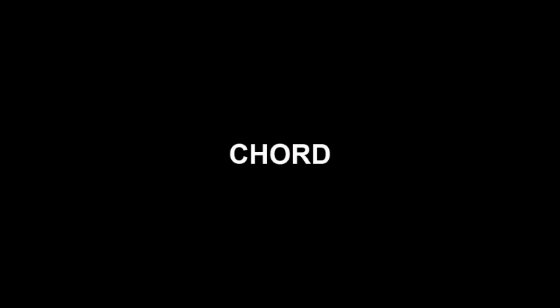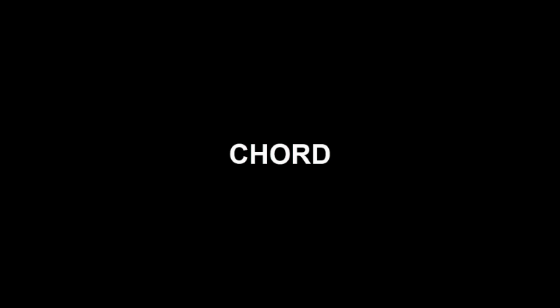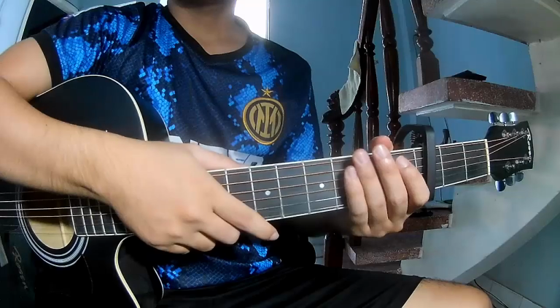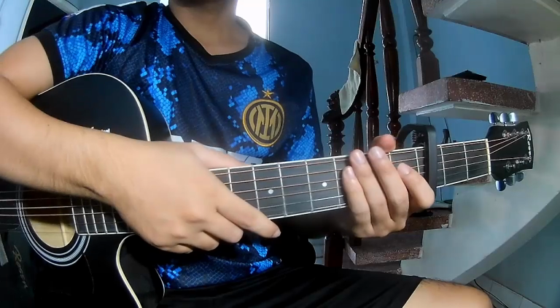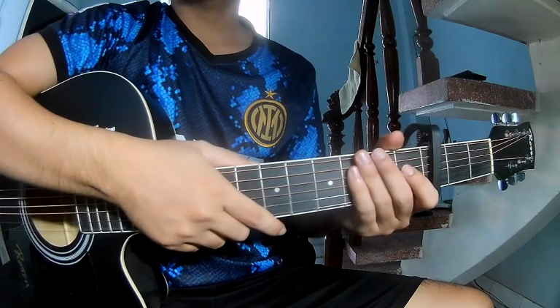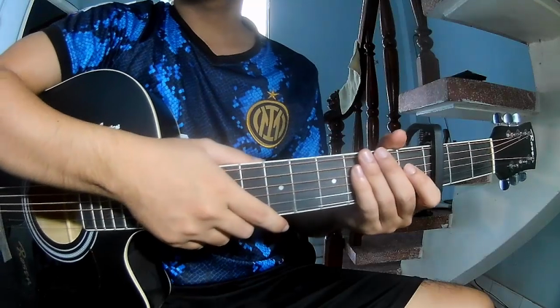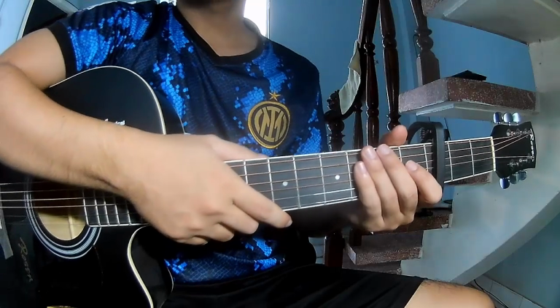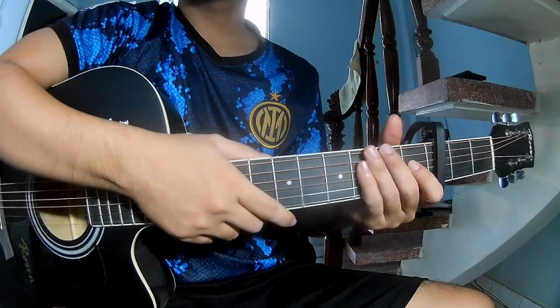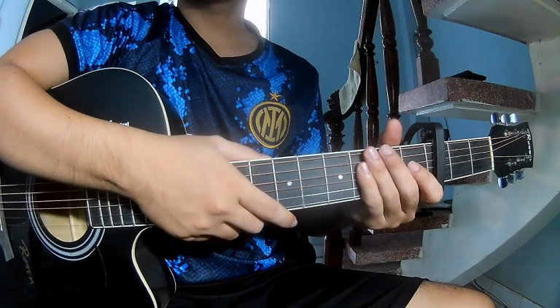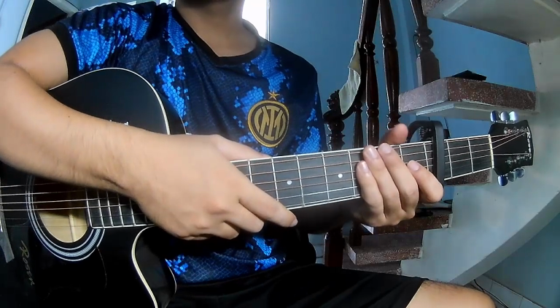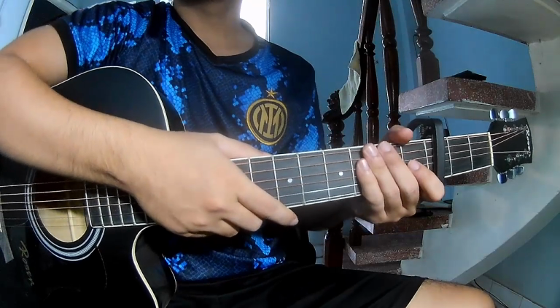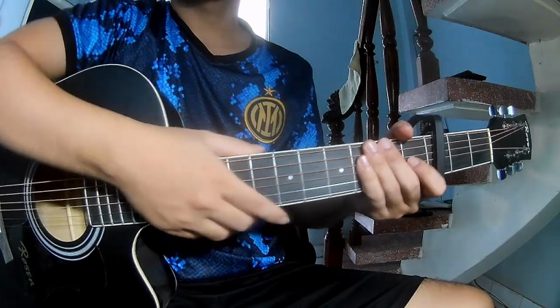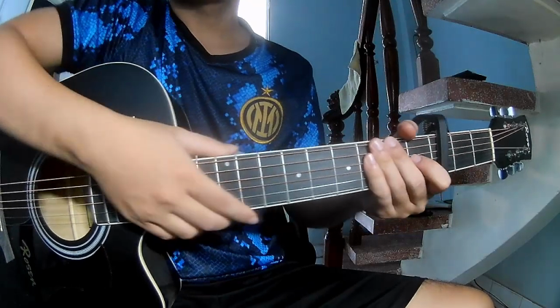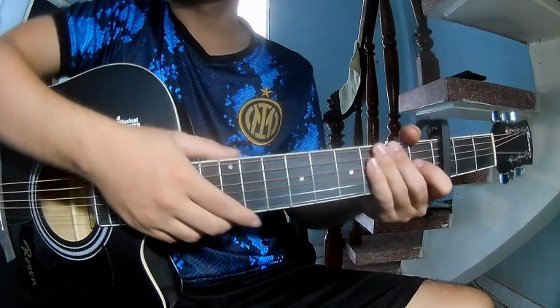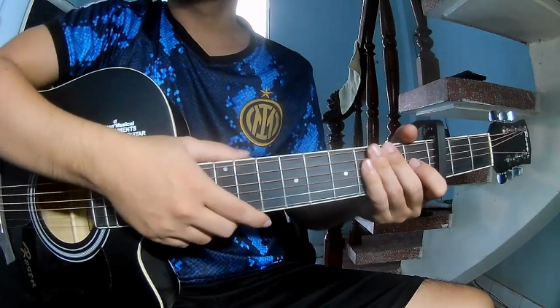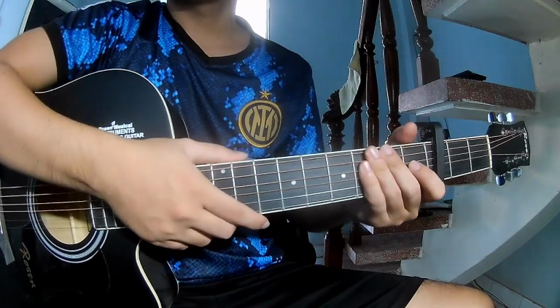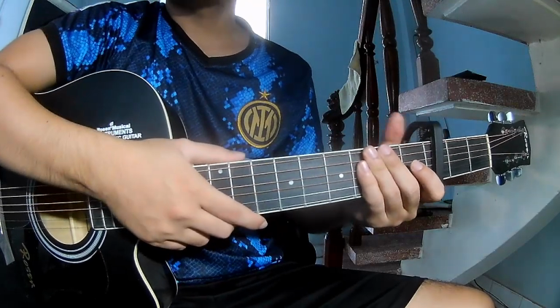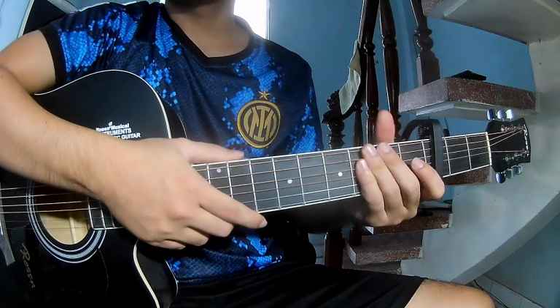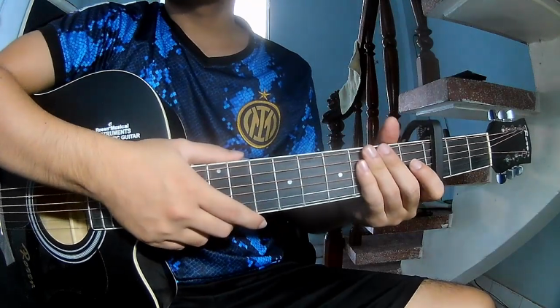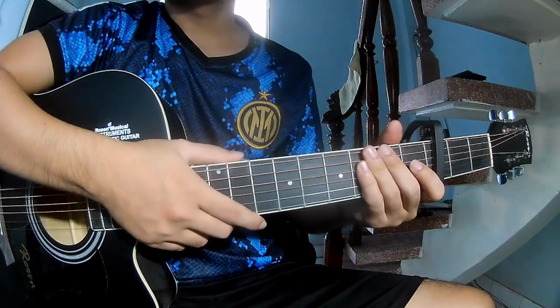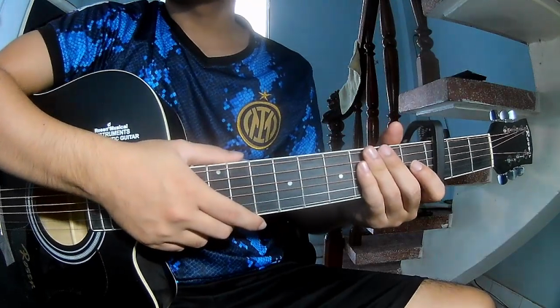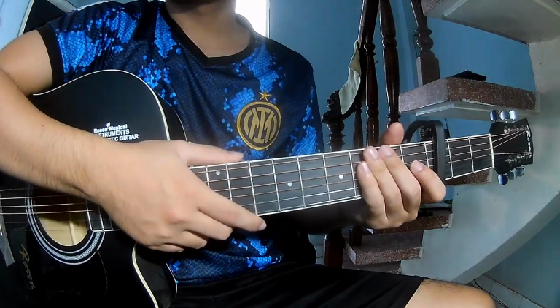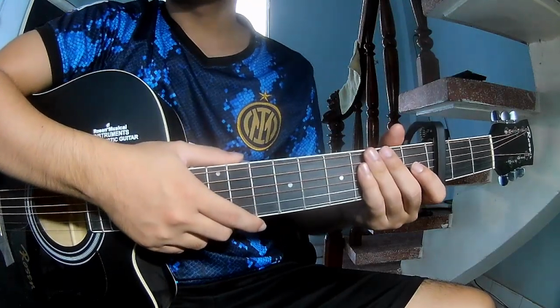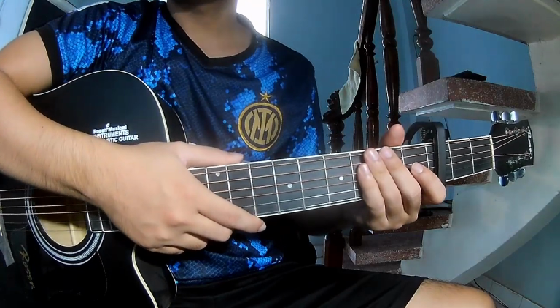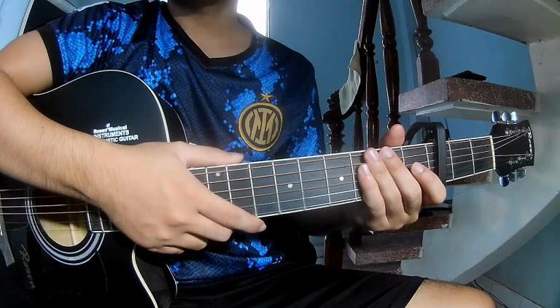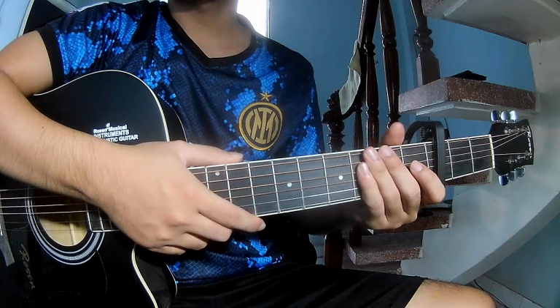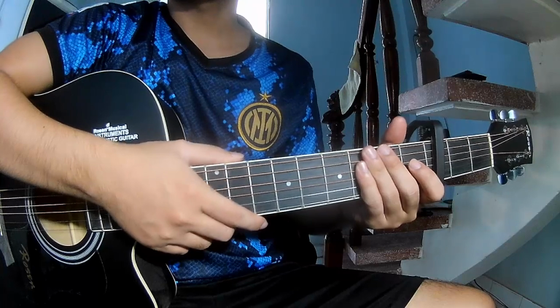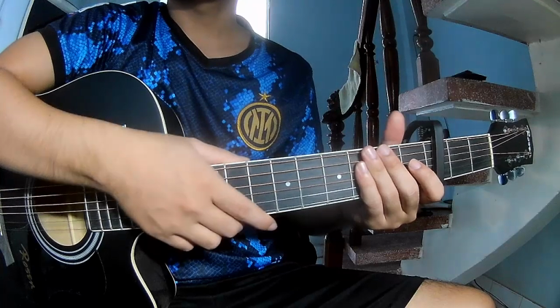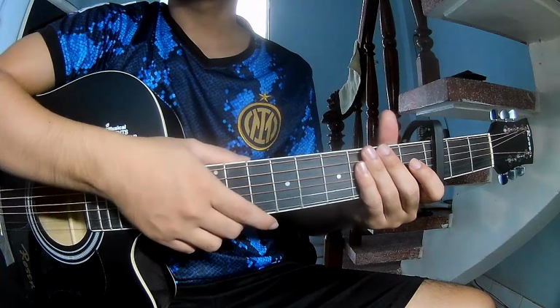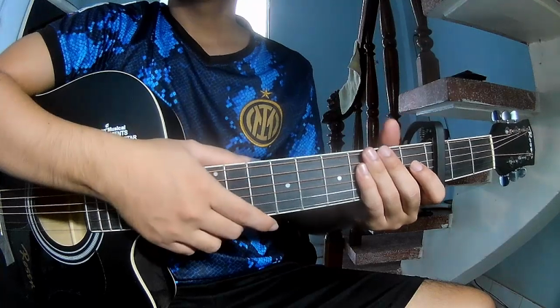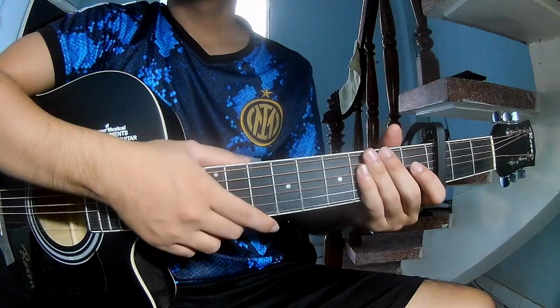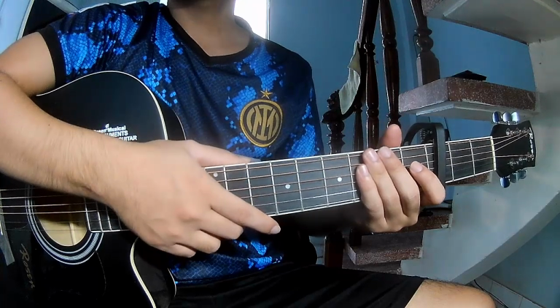Hi everyone, today I will share how to play guitar 'Magical' by X-Zero.